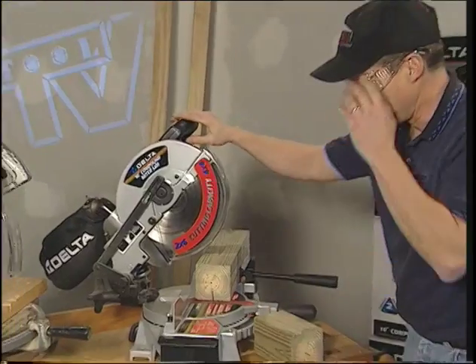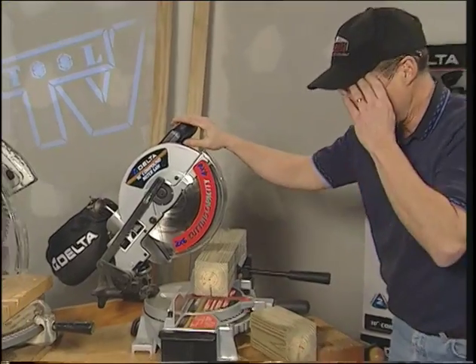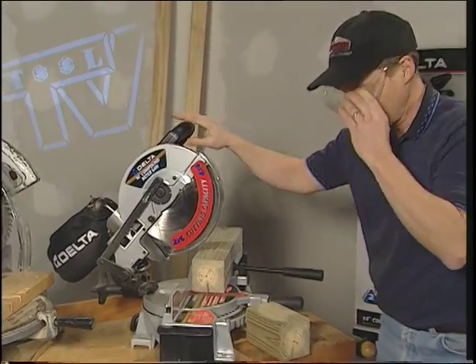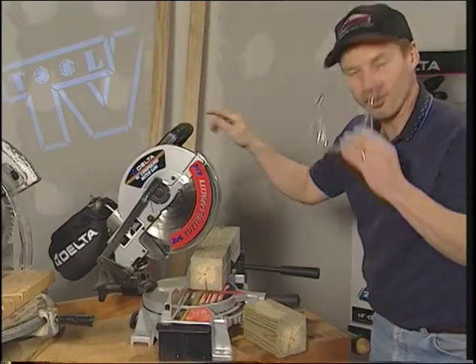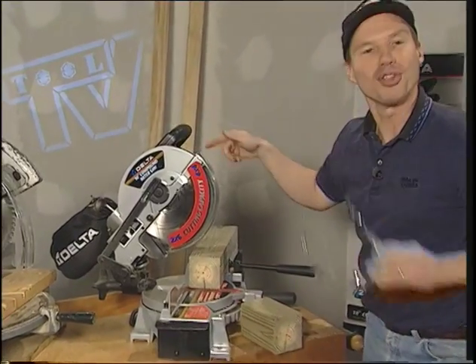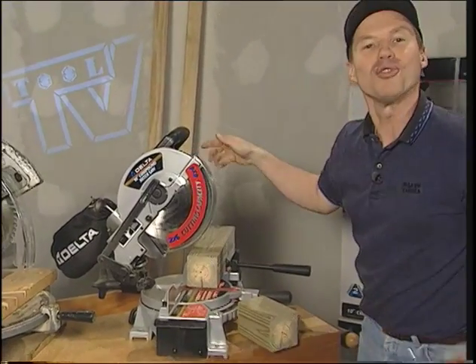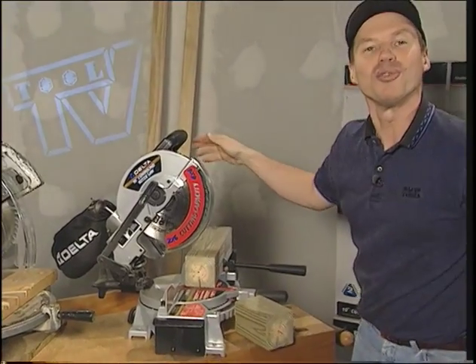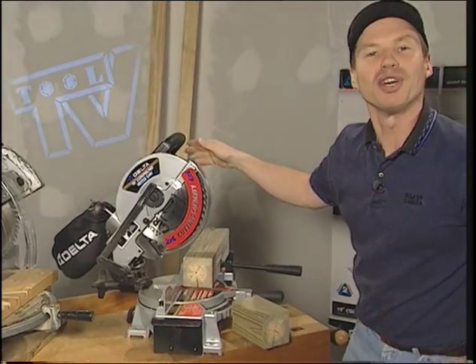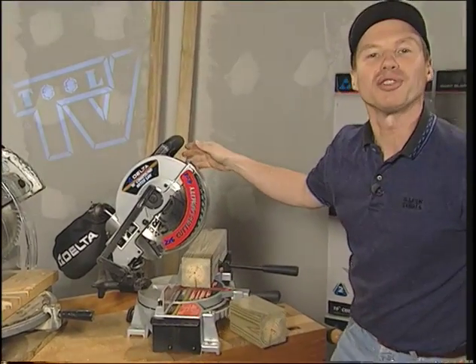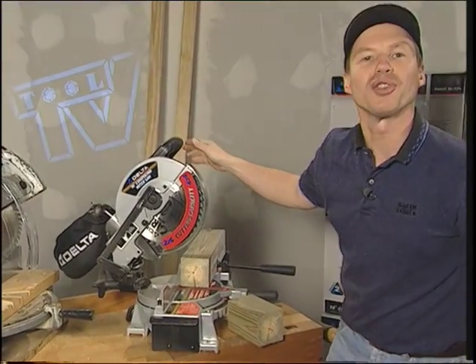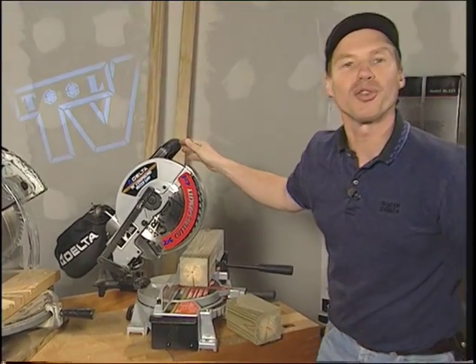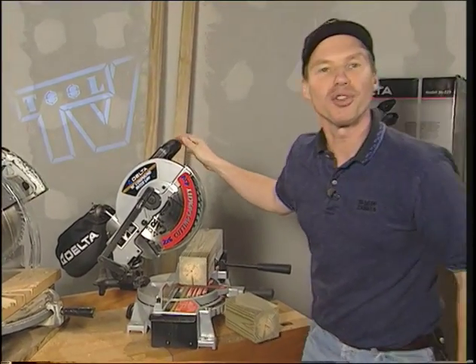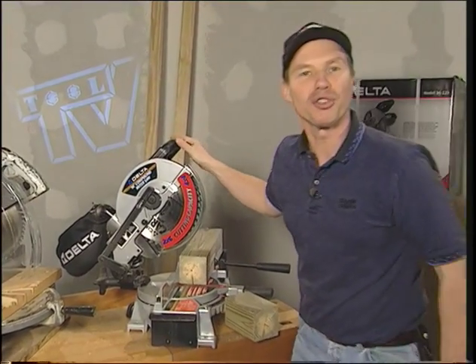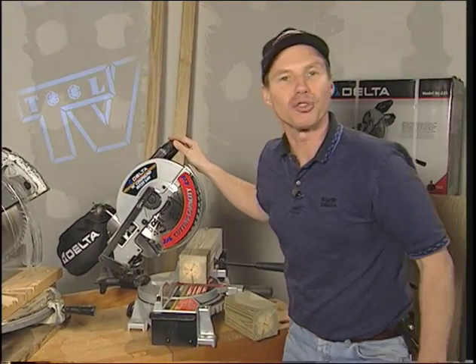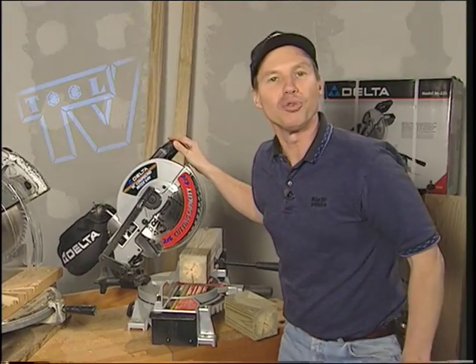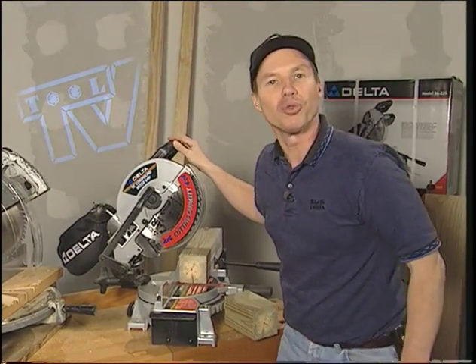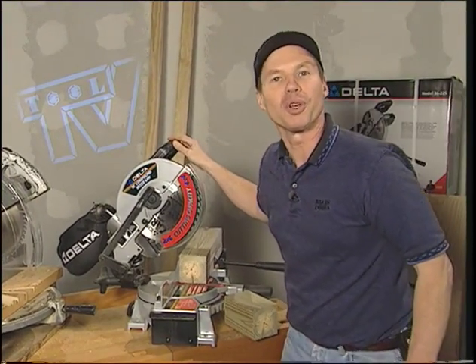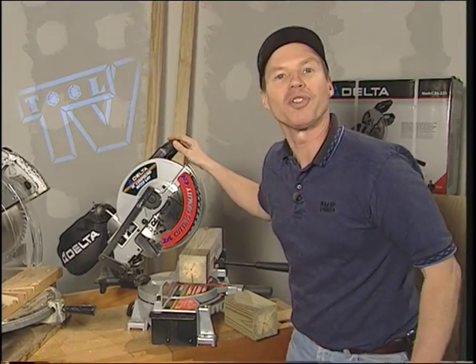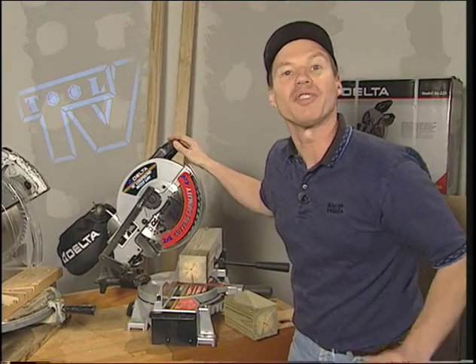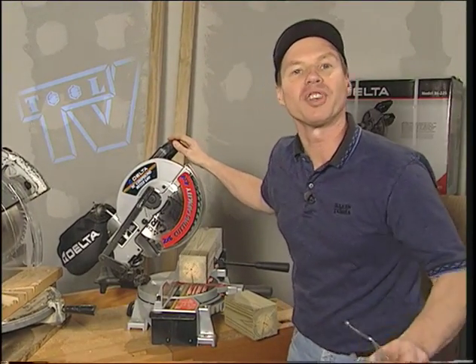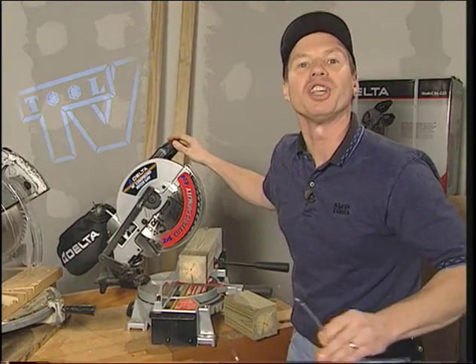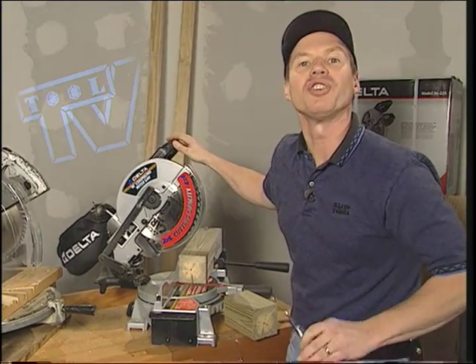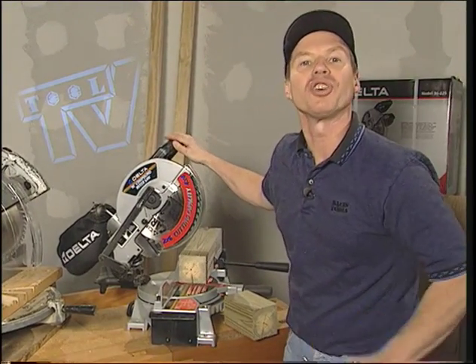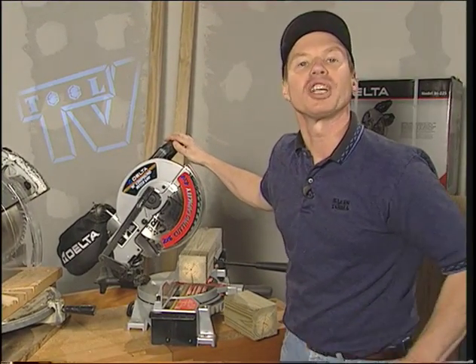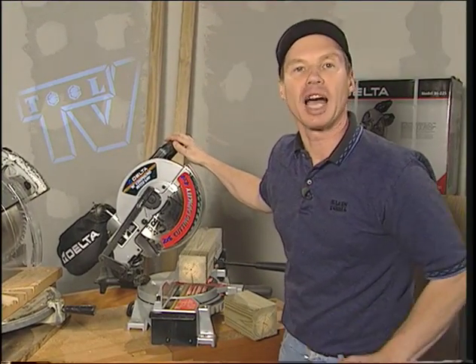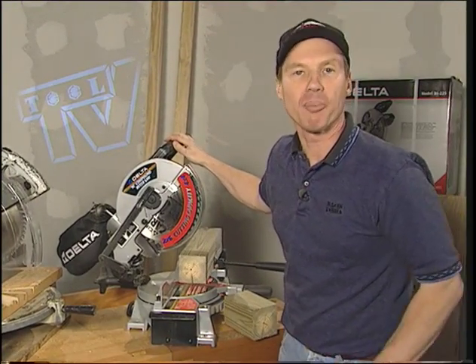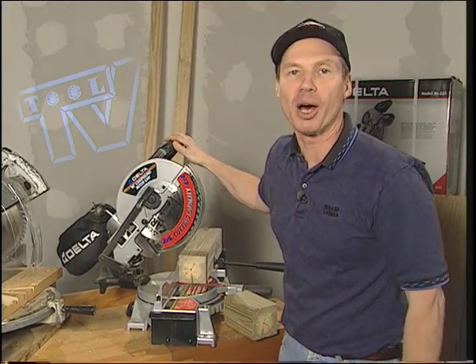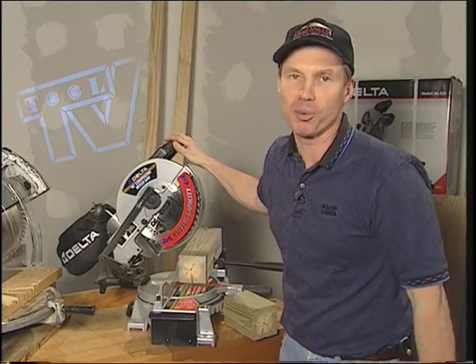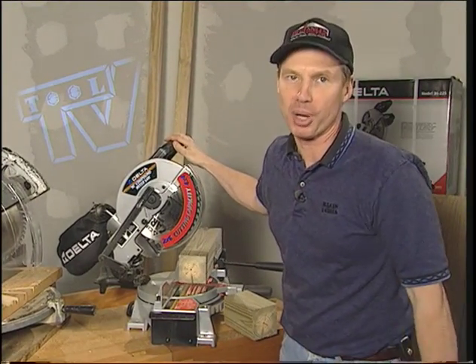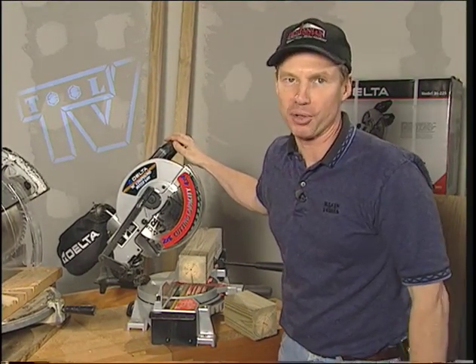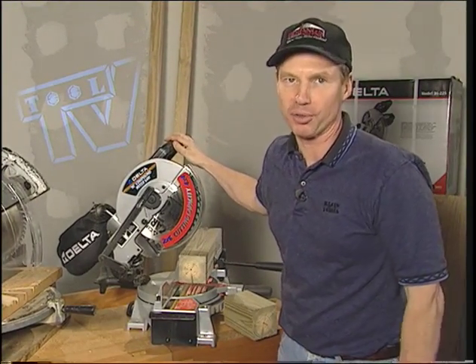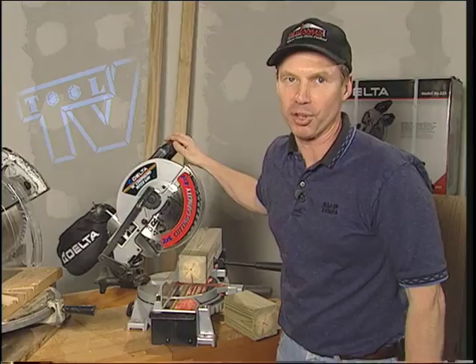This is the new Delta 36-225 10-inch compound miter saw.